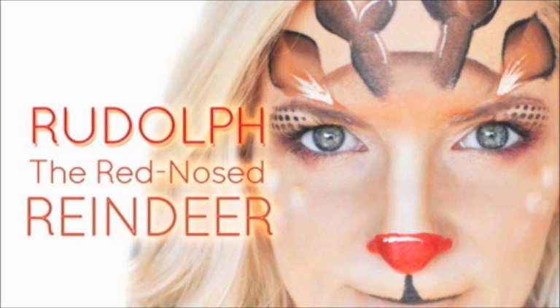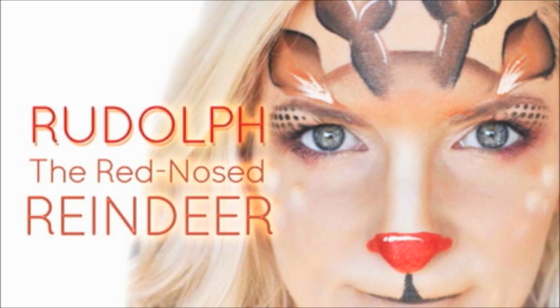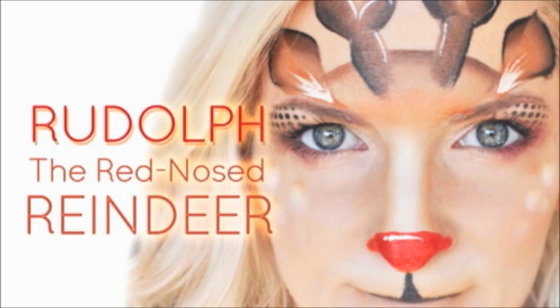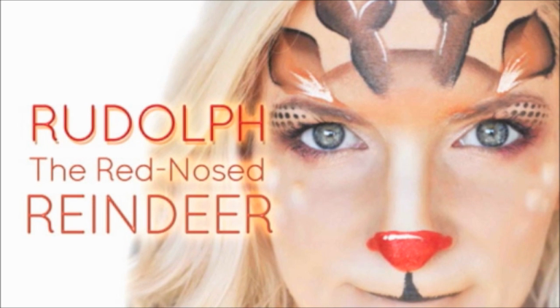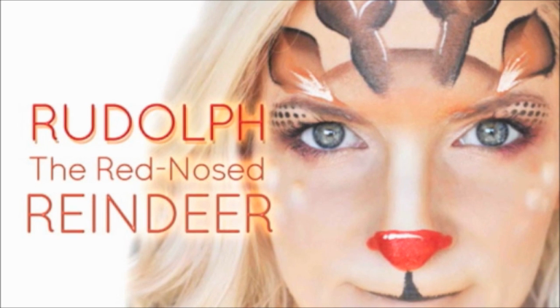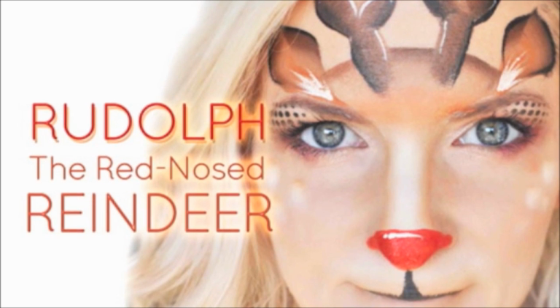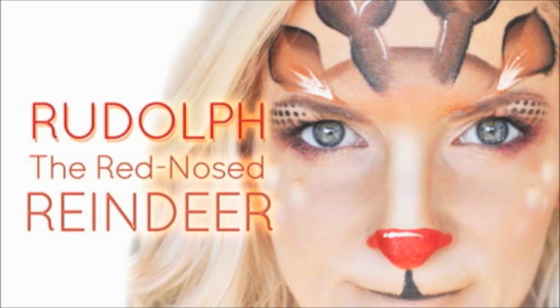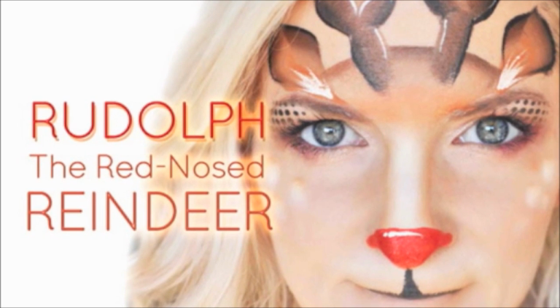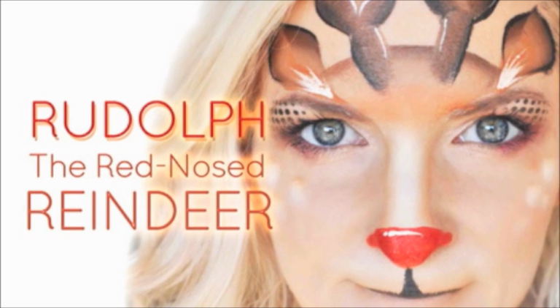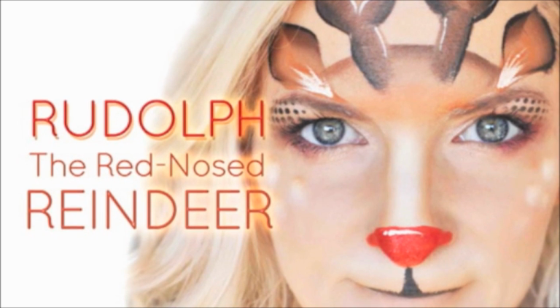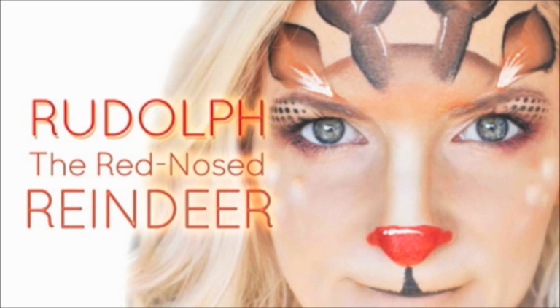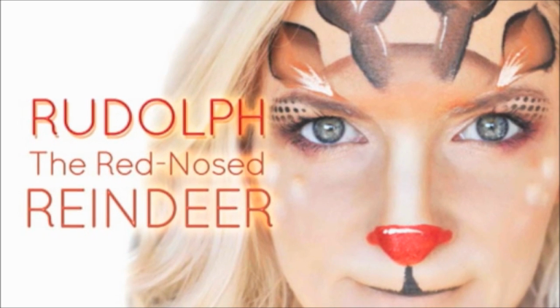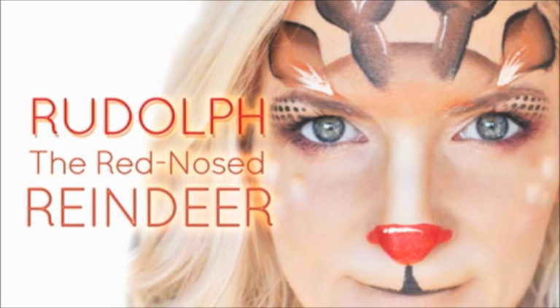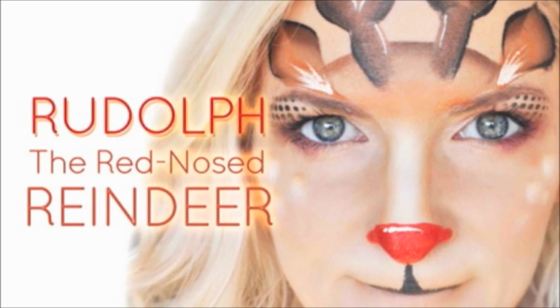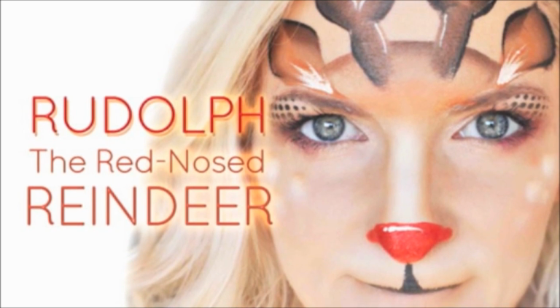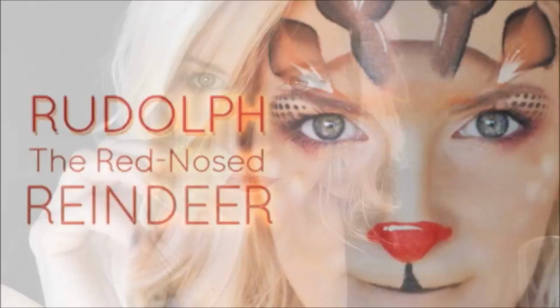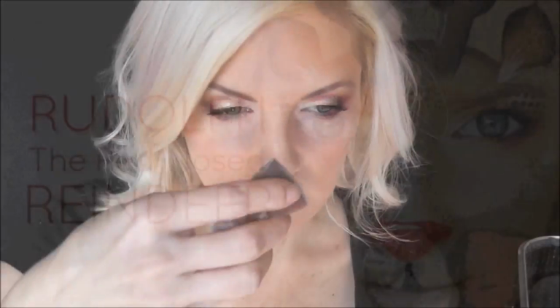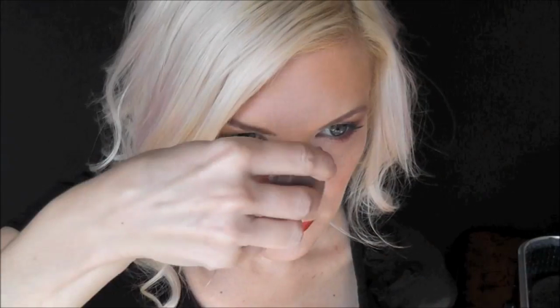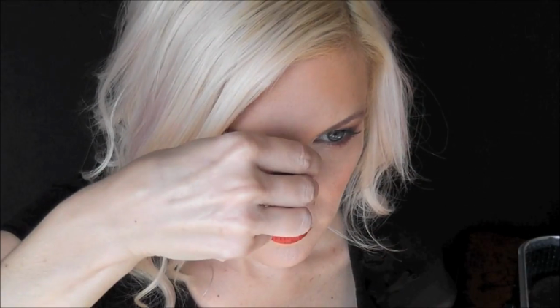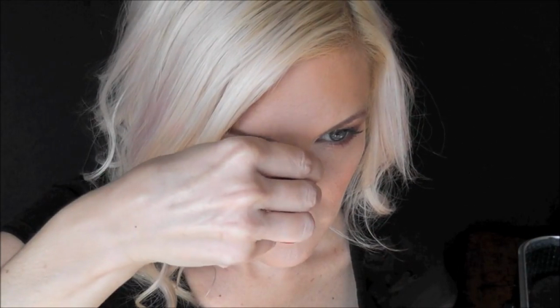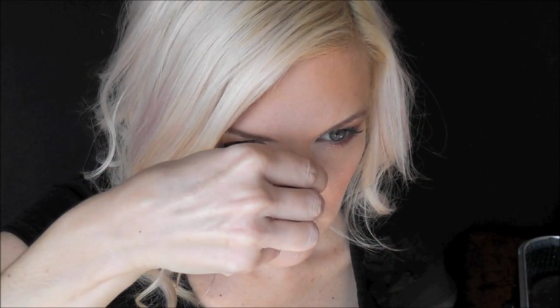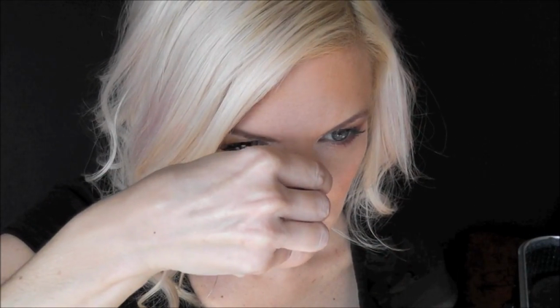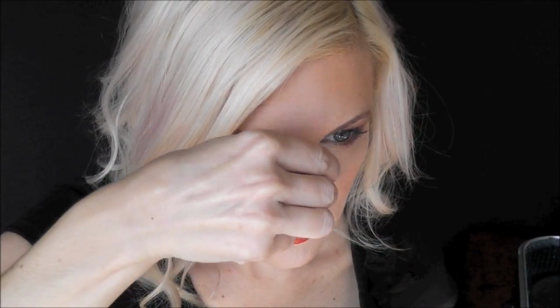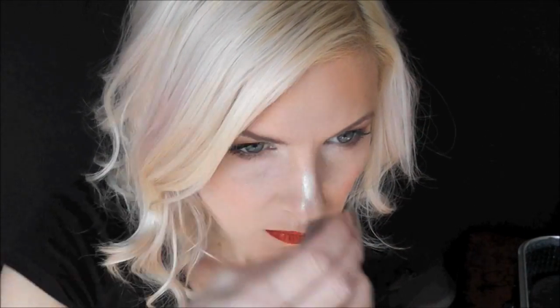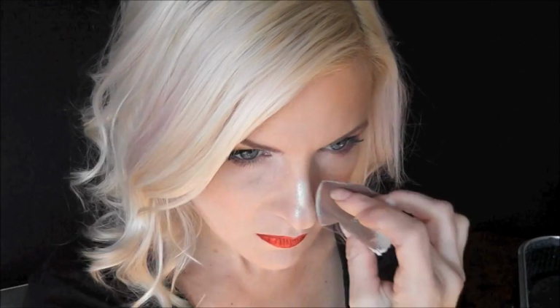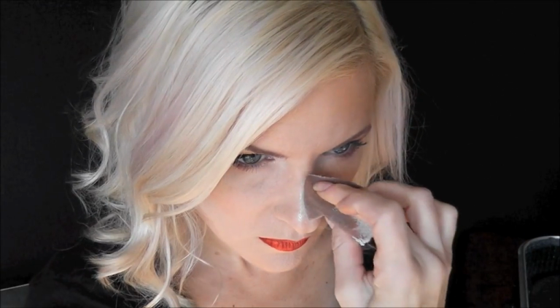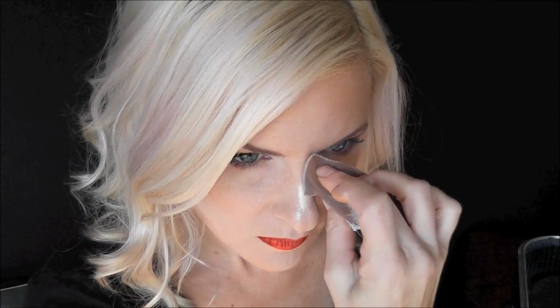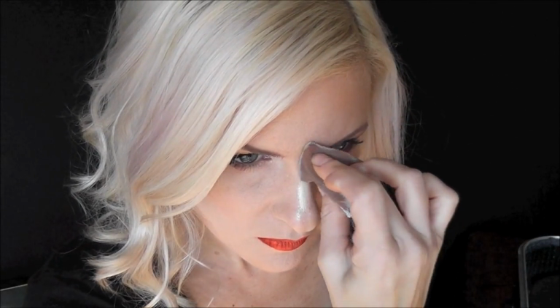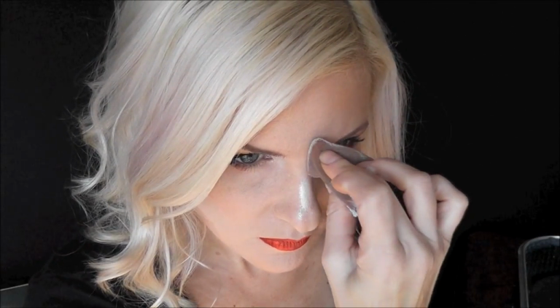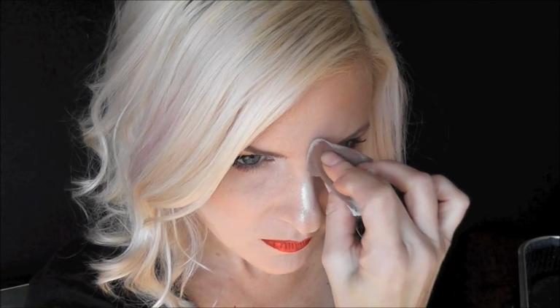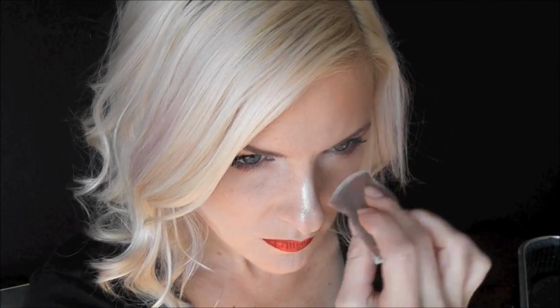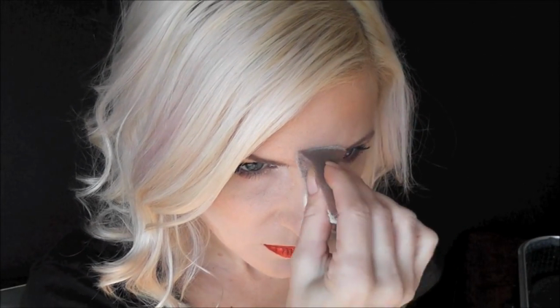Hey everyone! It's Mandy from Daydream Face Painting. Today we'll be doing this cute Rudolph the Red Nosed Reindeer look.